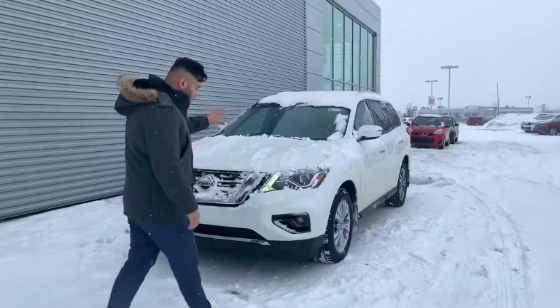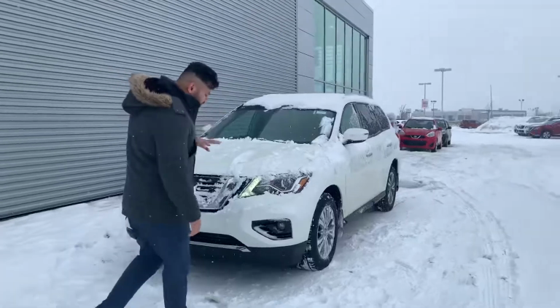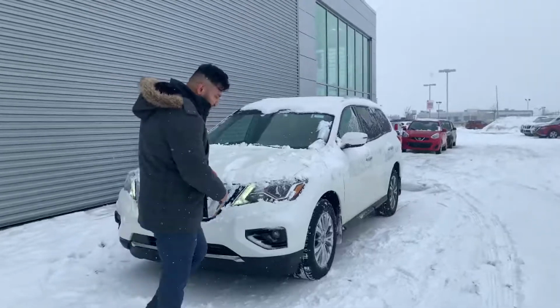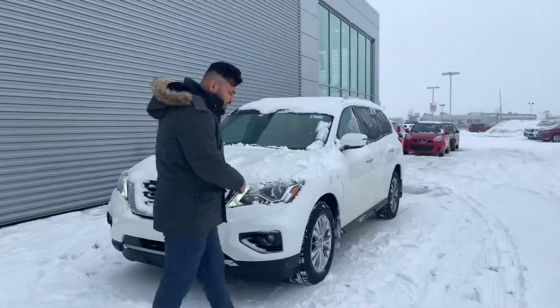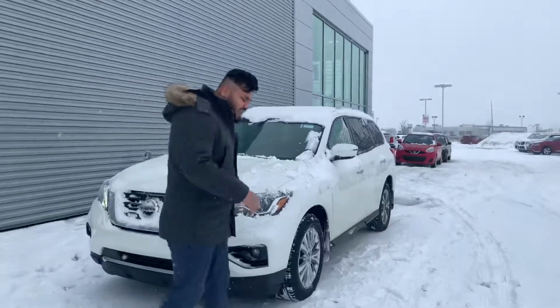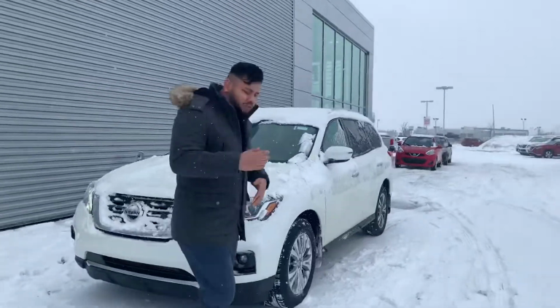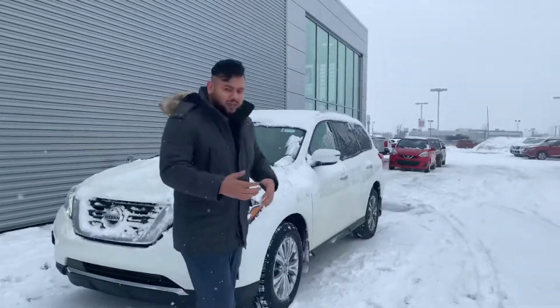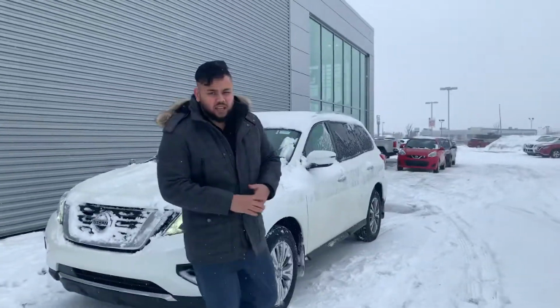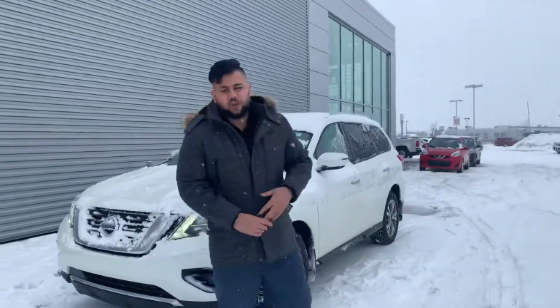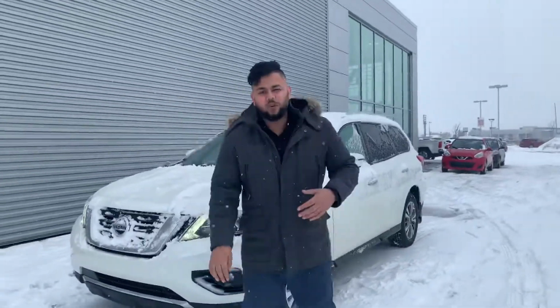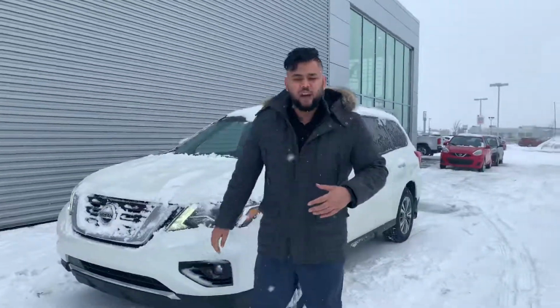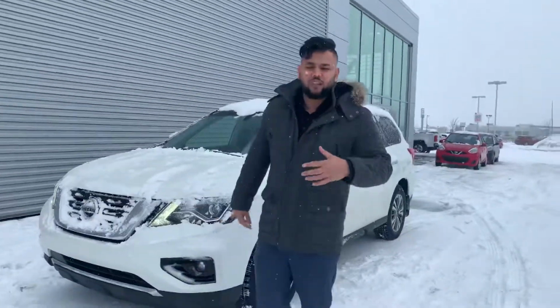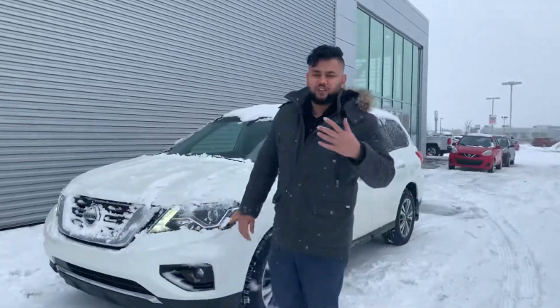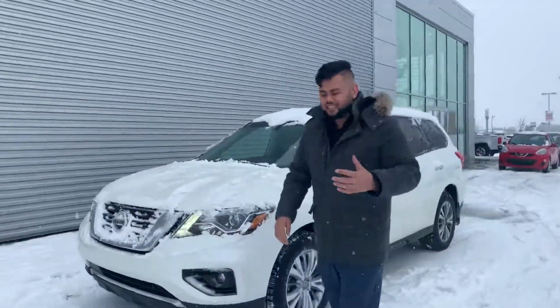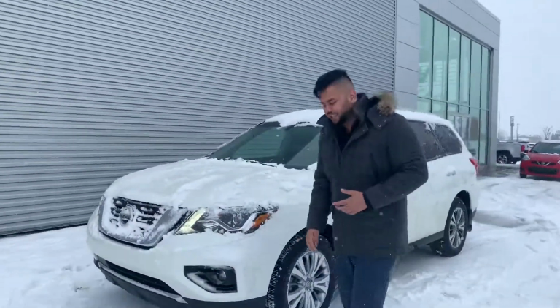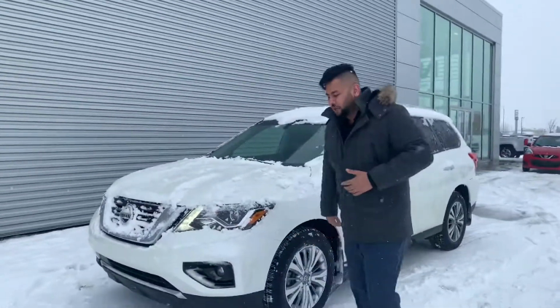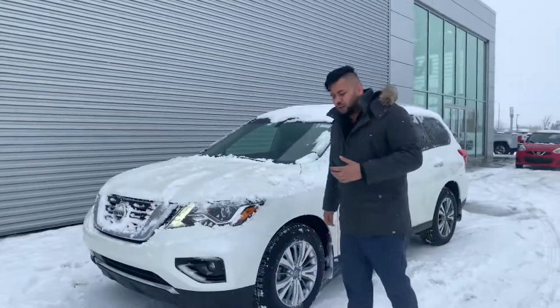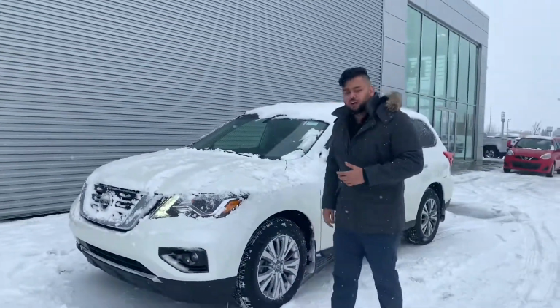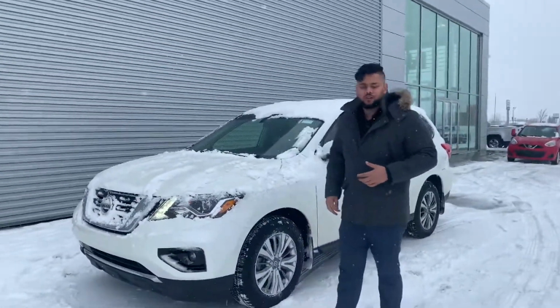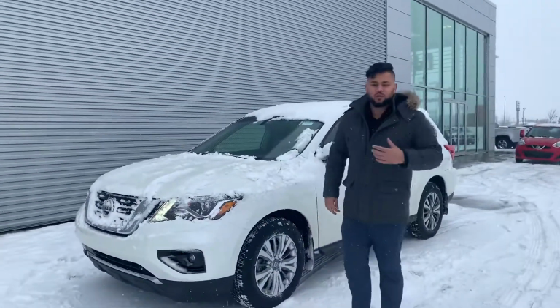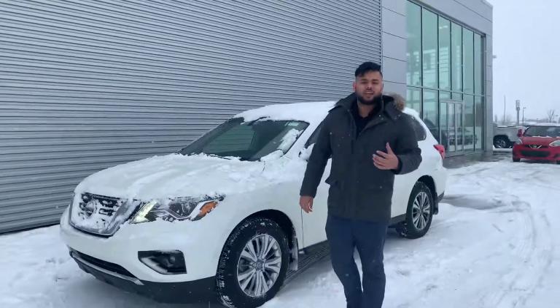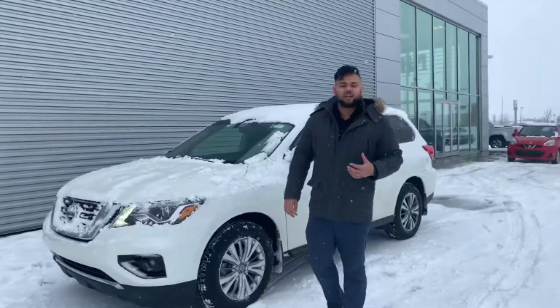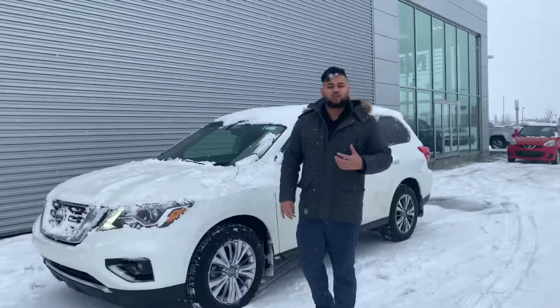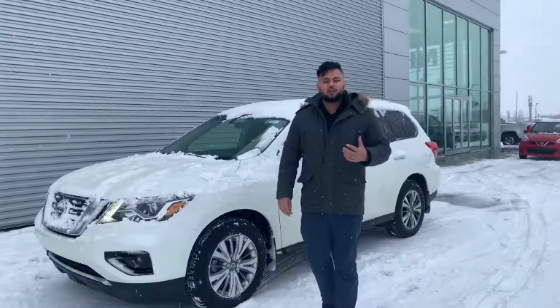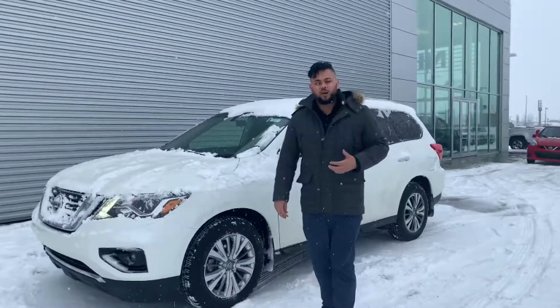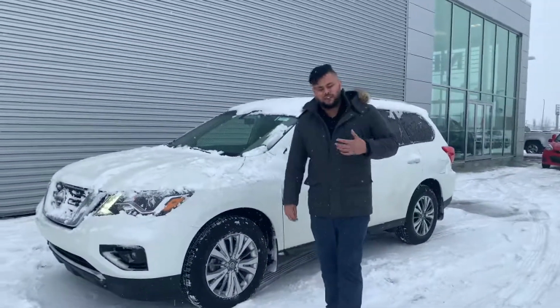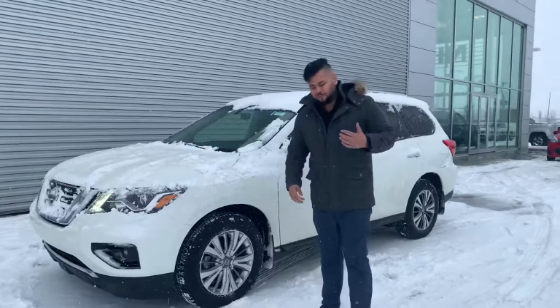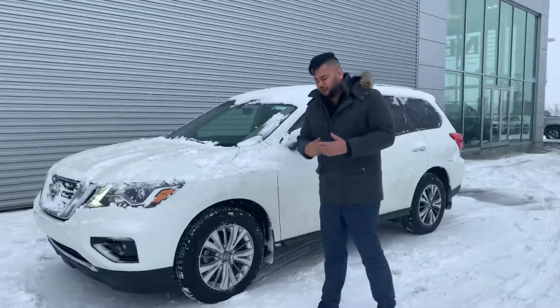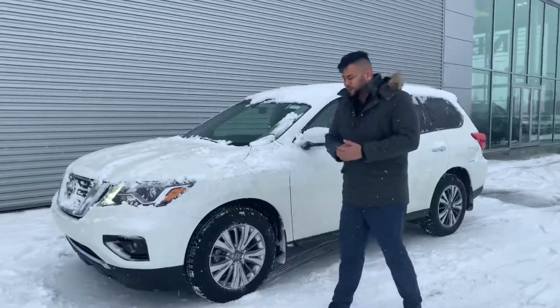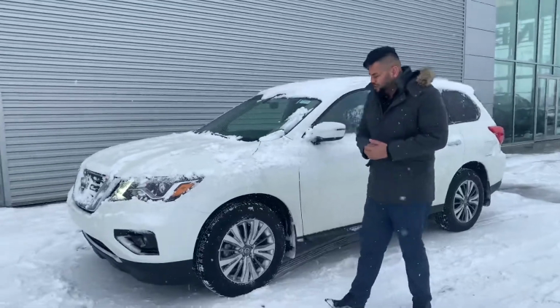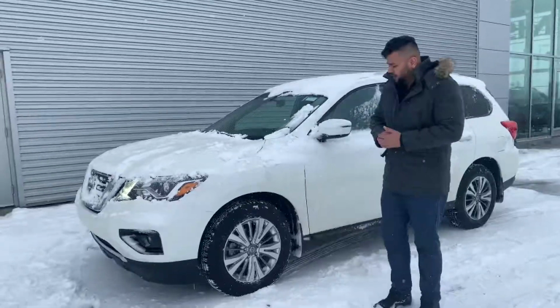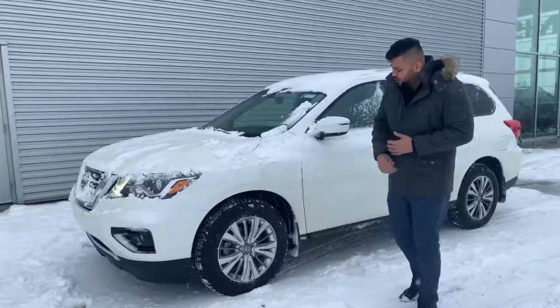Under the hood on this guy, you do get that 3.5 liter V6, putting out about 284 horsepower — enough power to pass on the highway.